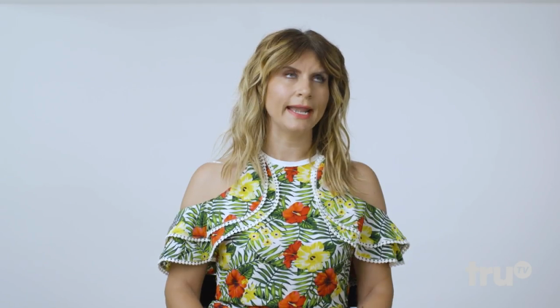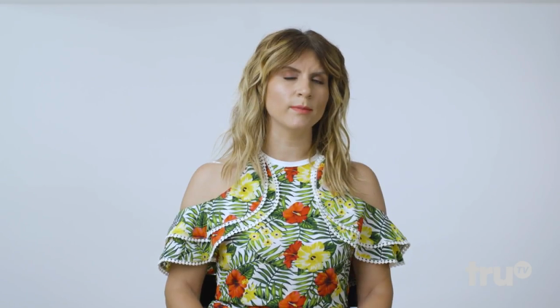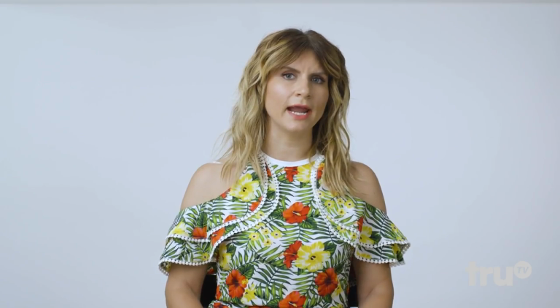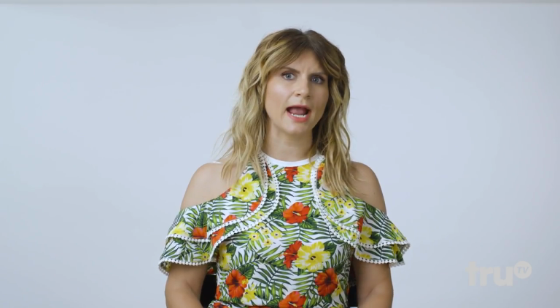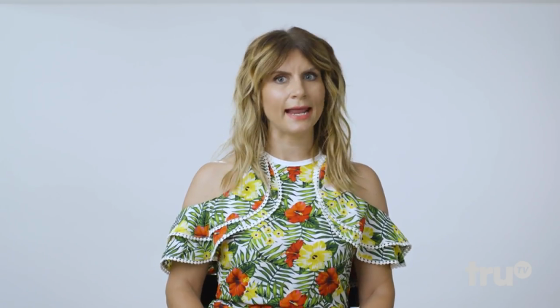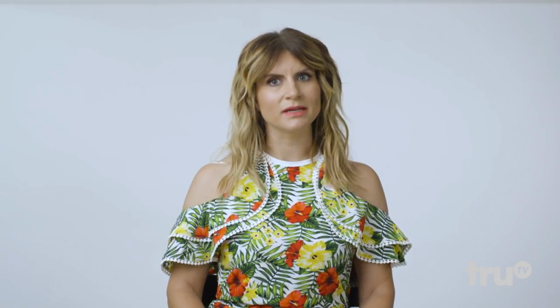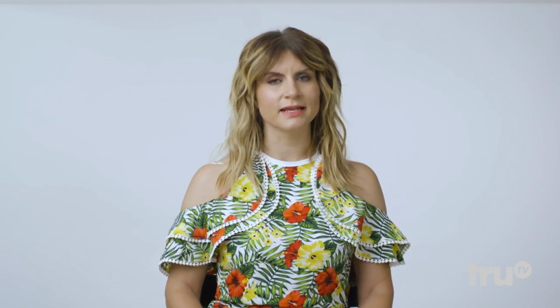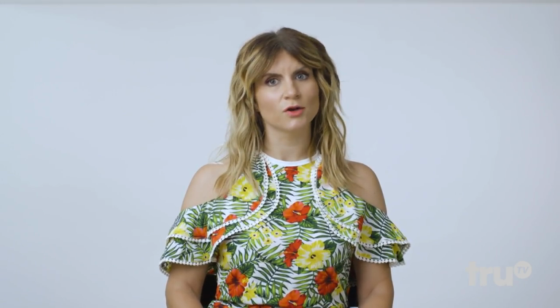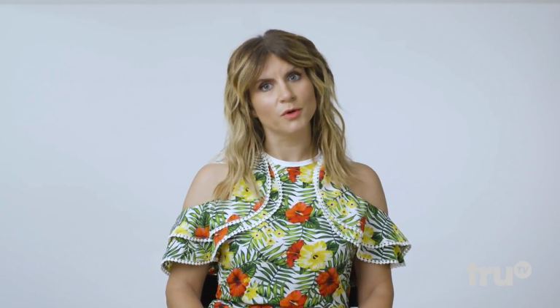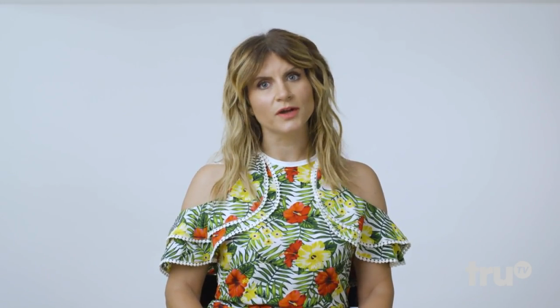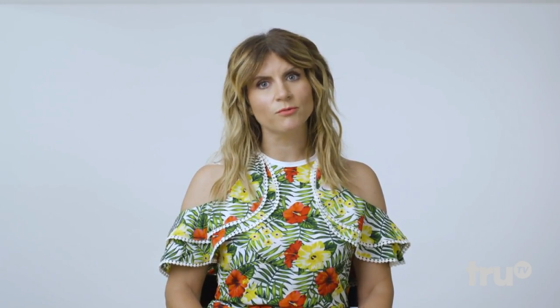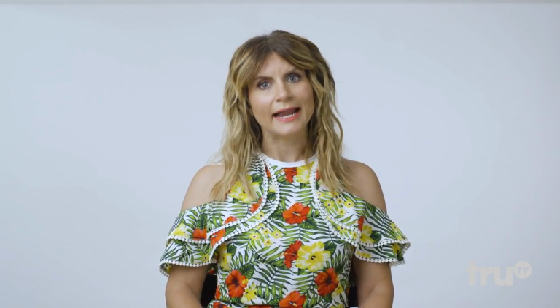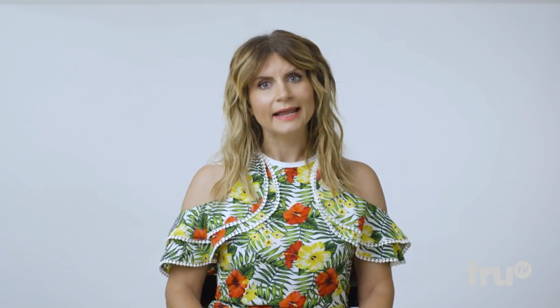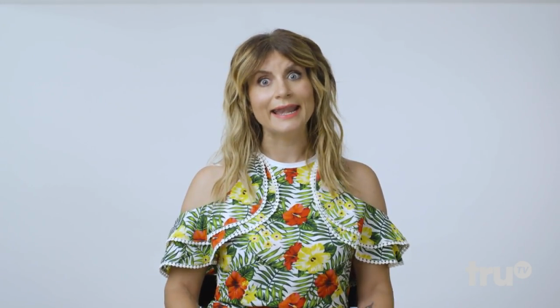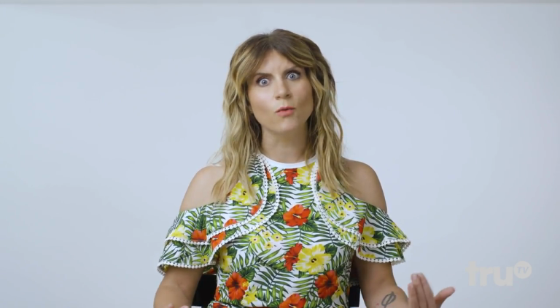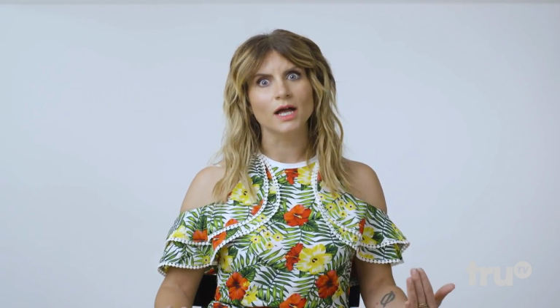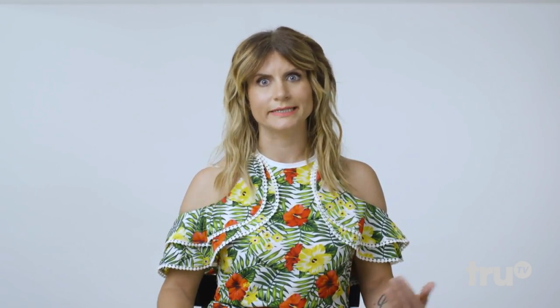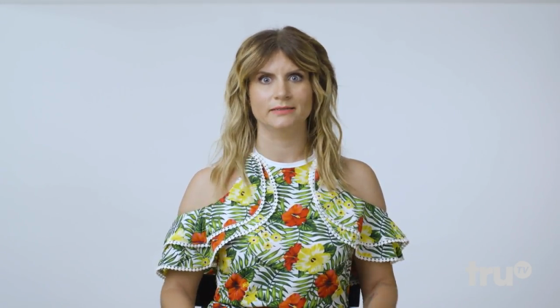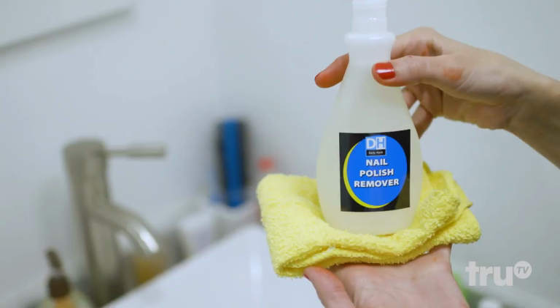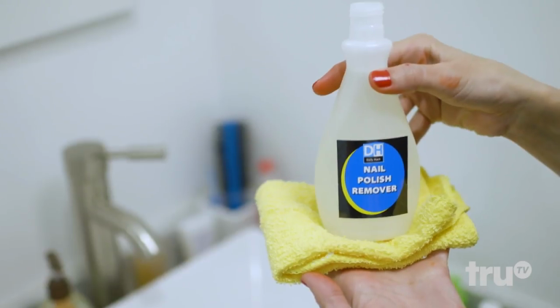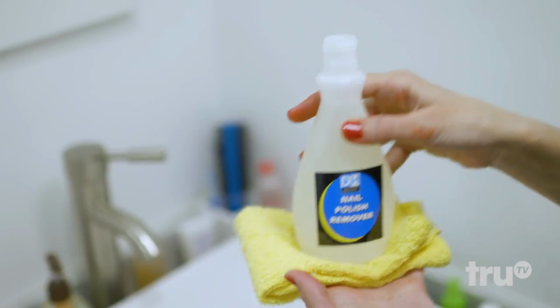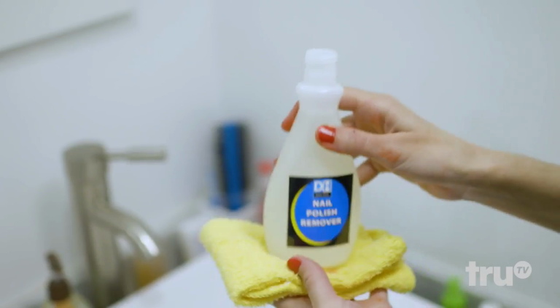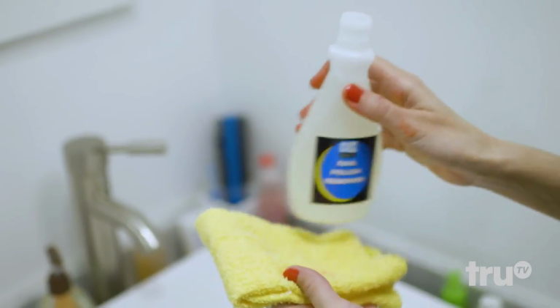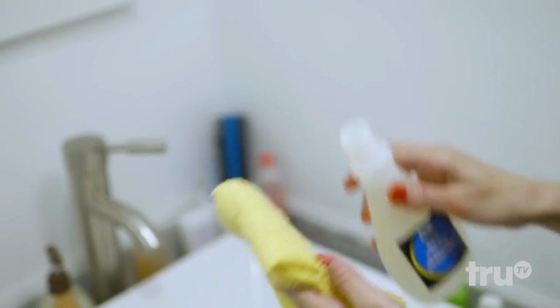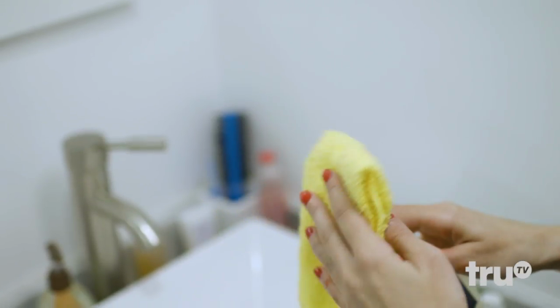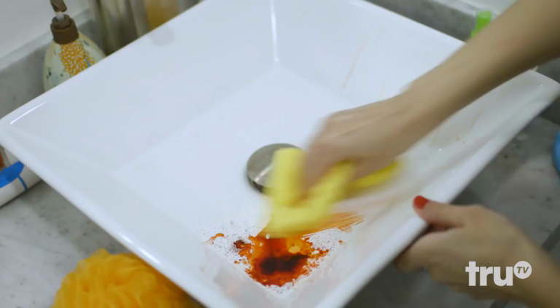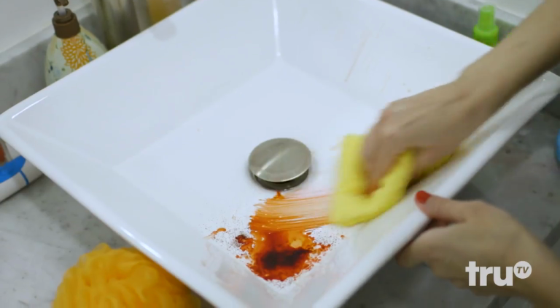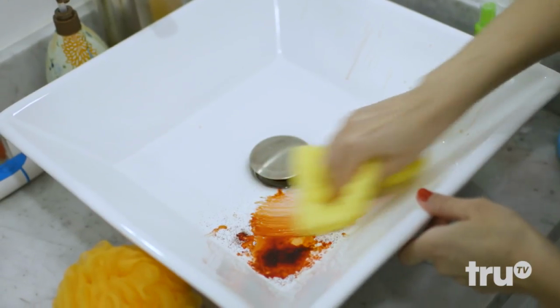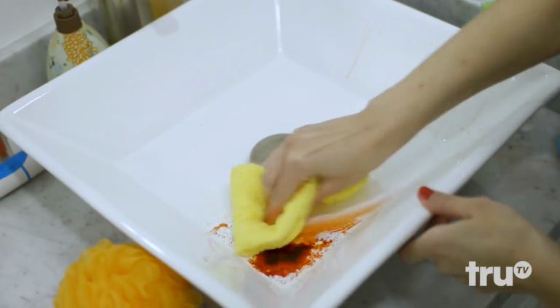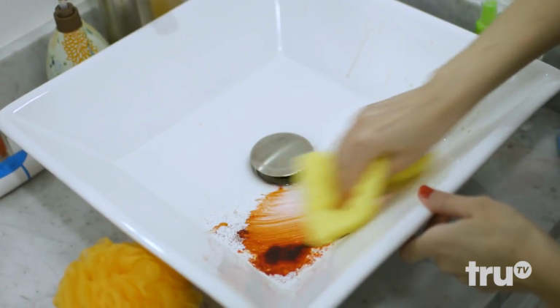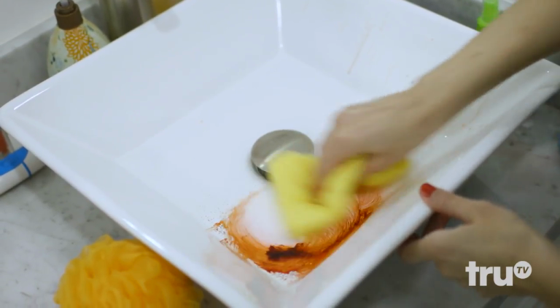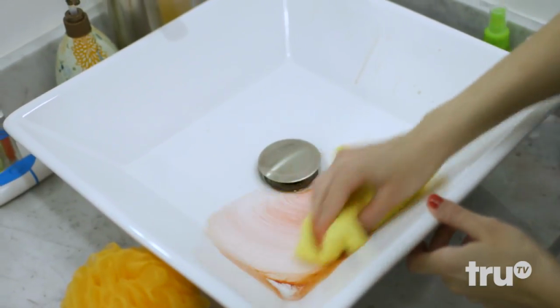Now my hair and my sink are both dyed red. Now what? Piece of cake — just use nail polish remover to clean off the dye.